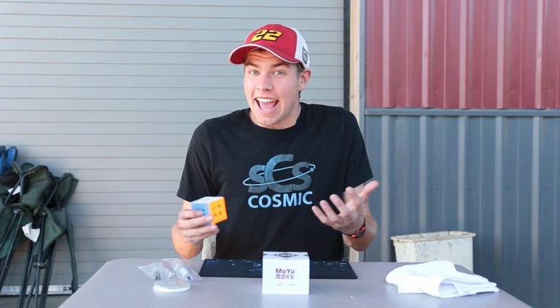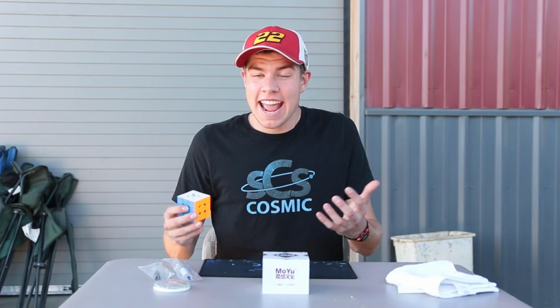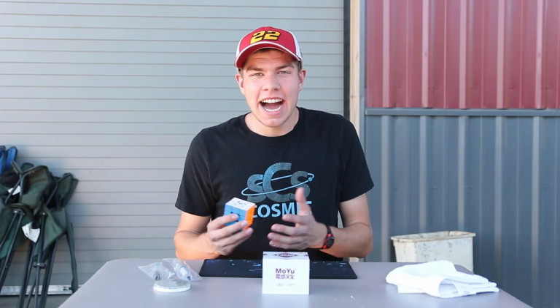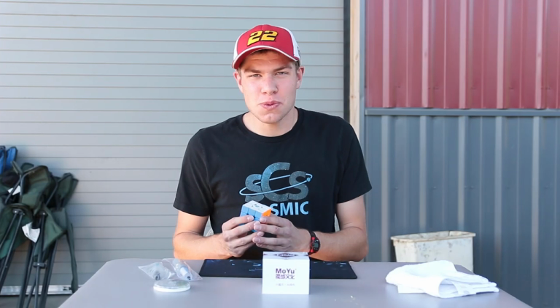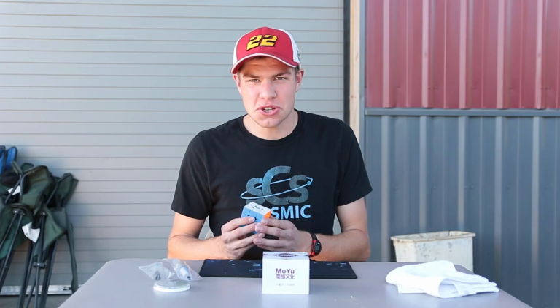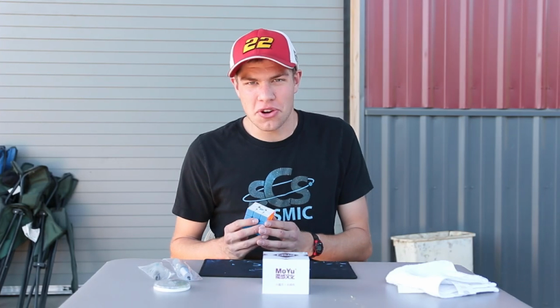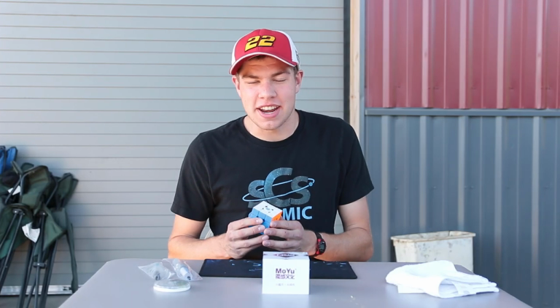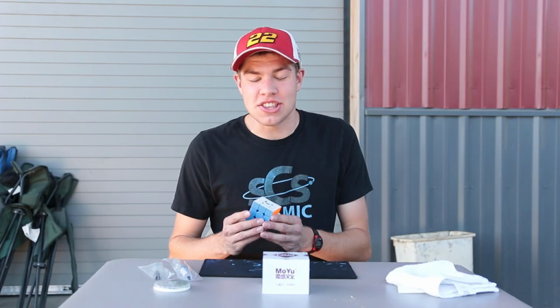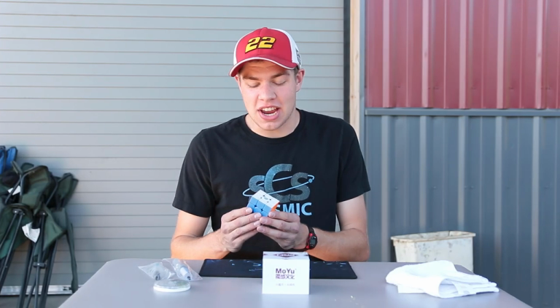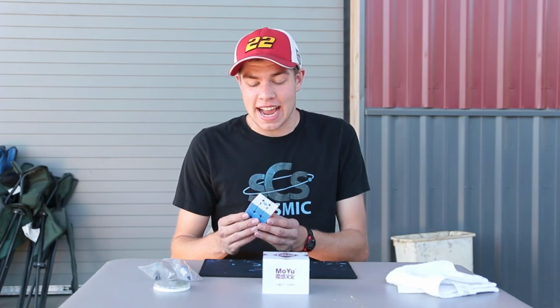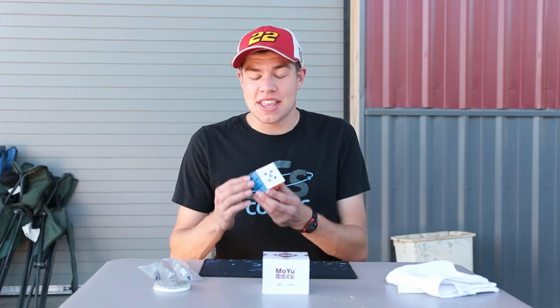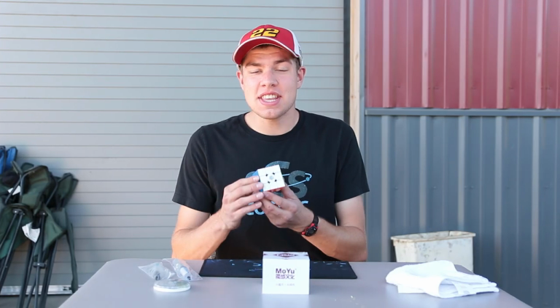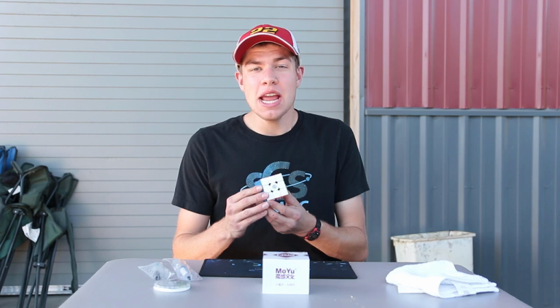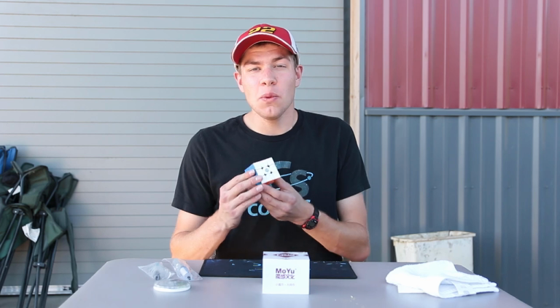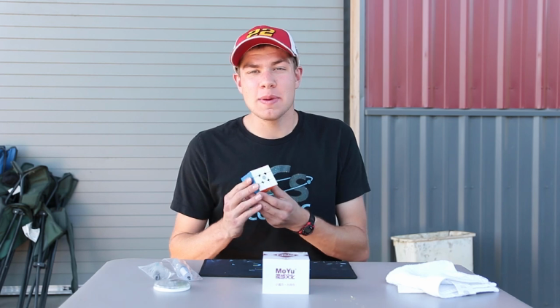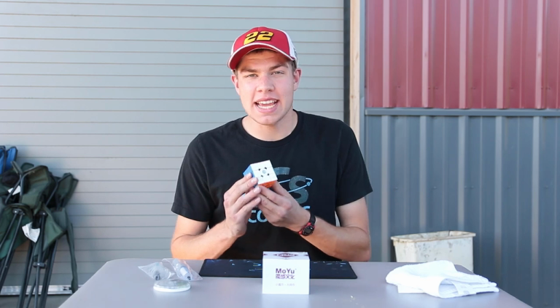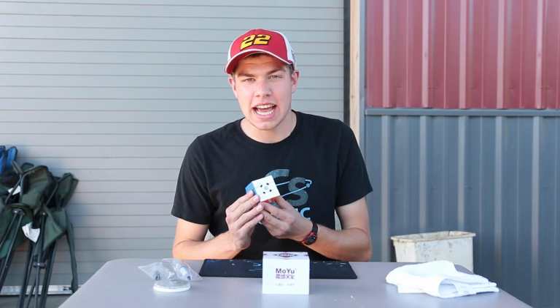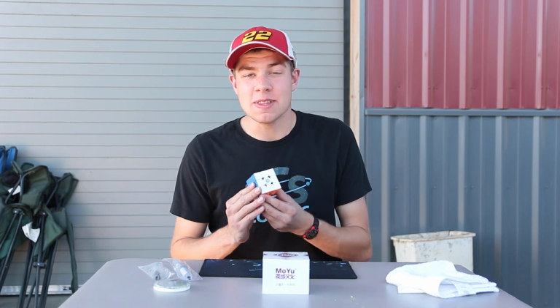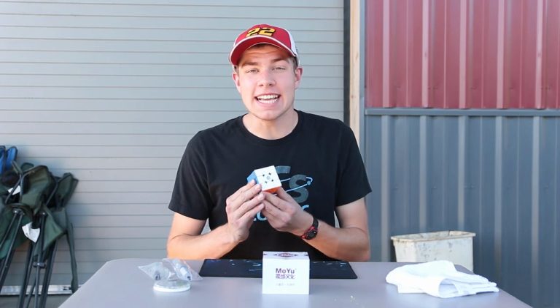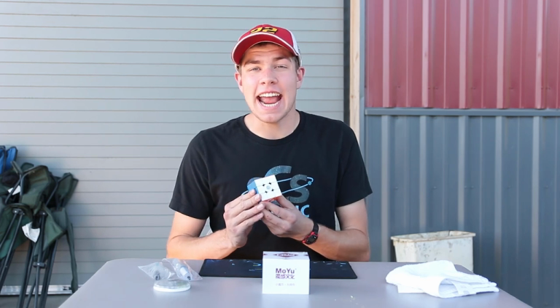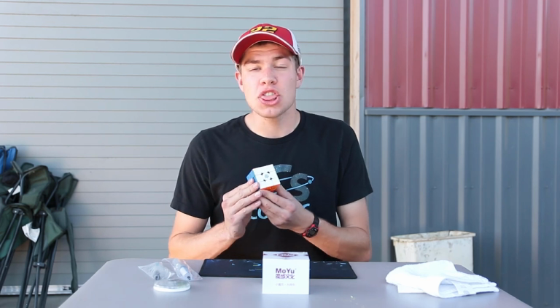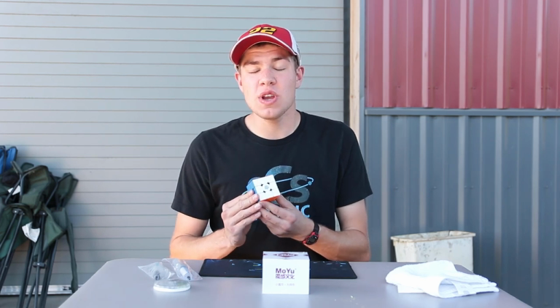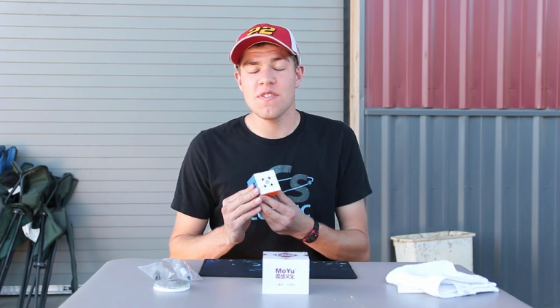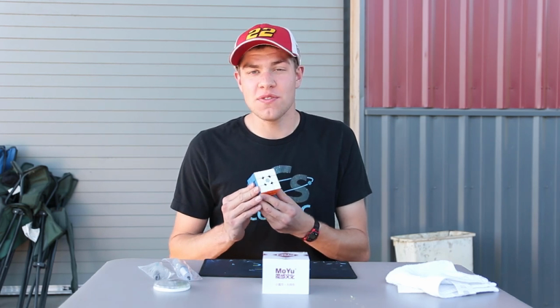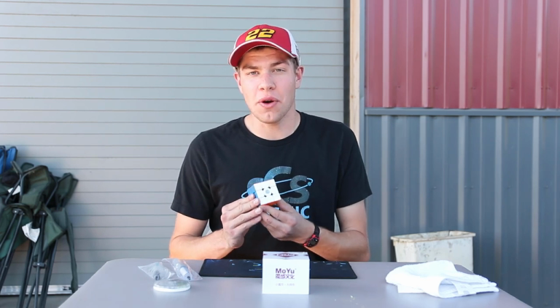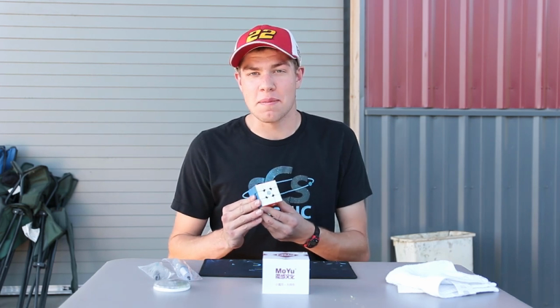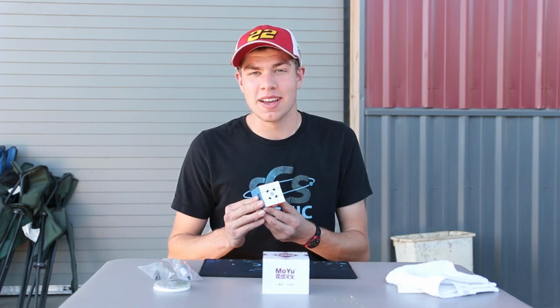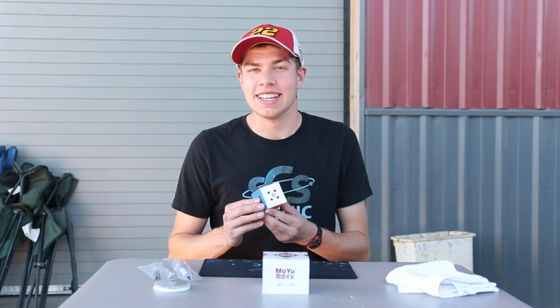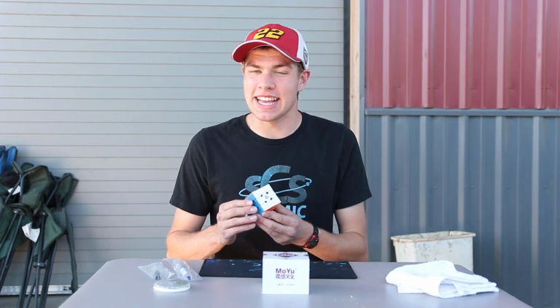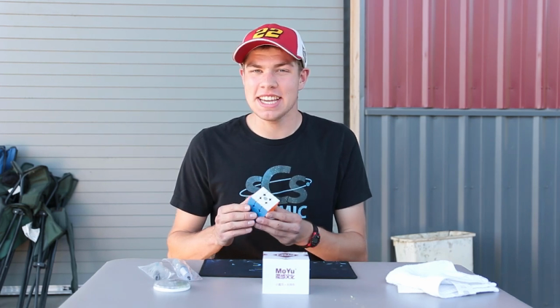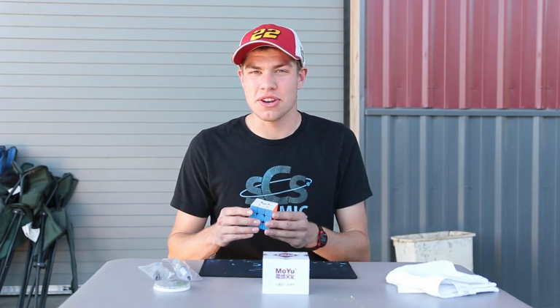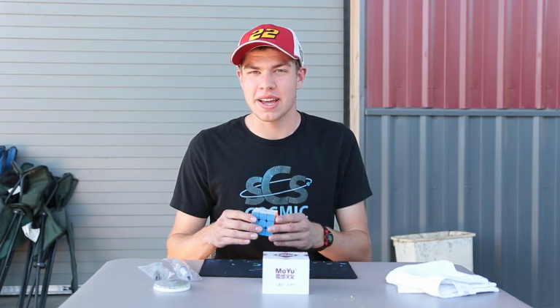Hey guys, what's going on? It's Jack. Today we're going to be setting up the GAN 354M. Let's get into it.